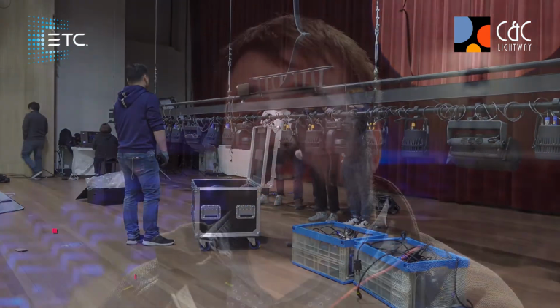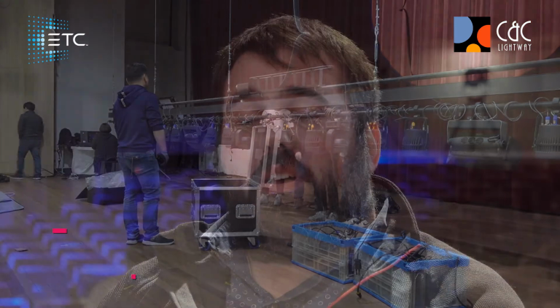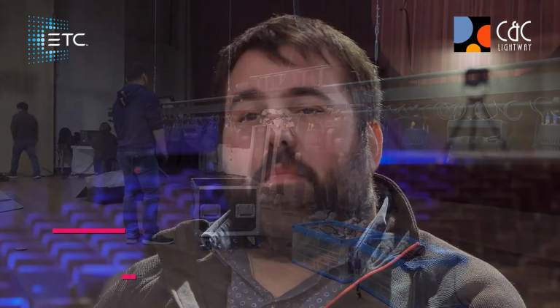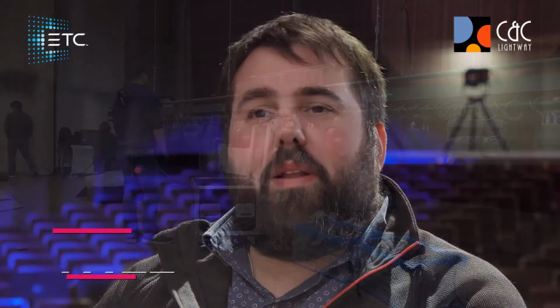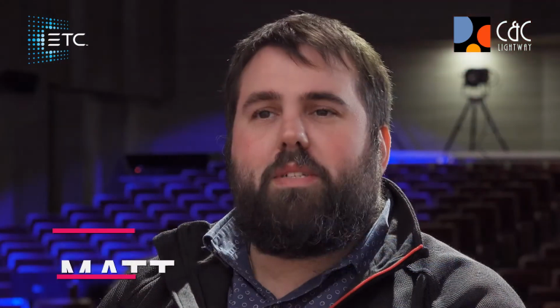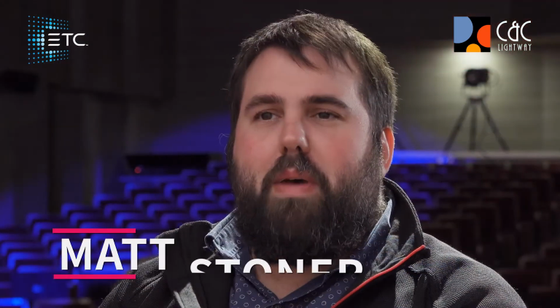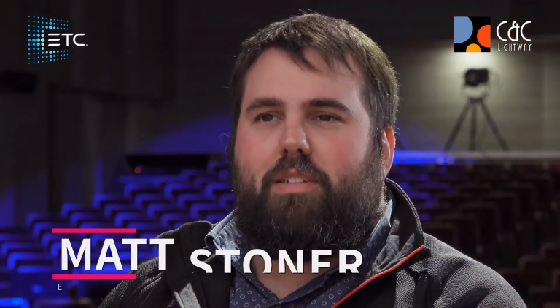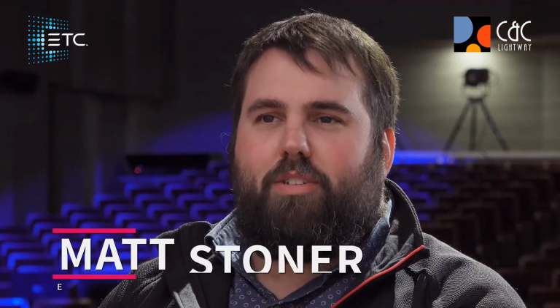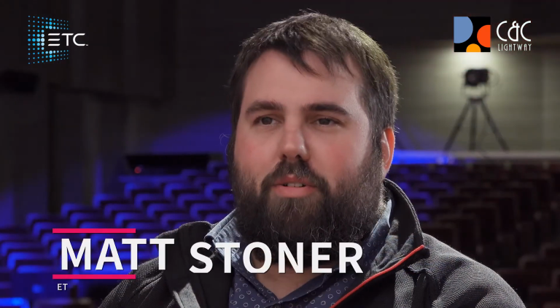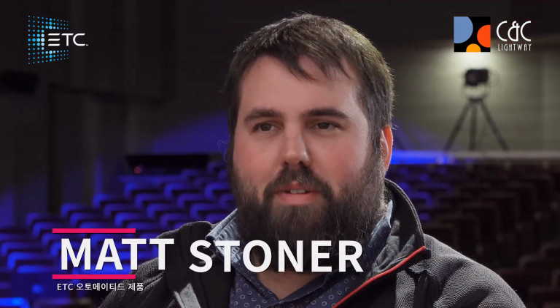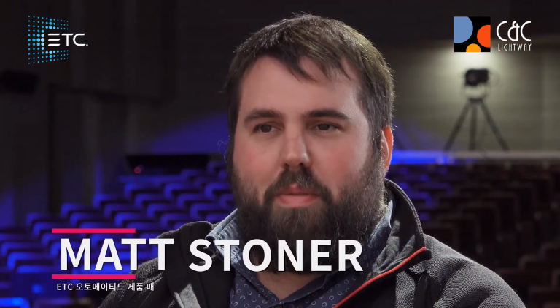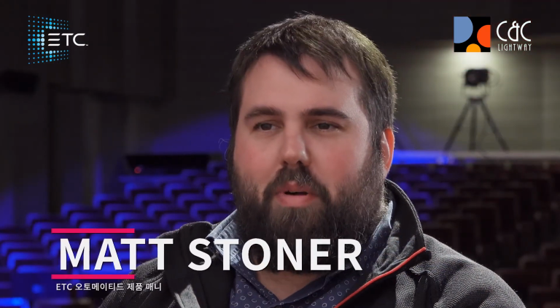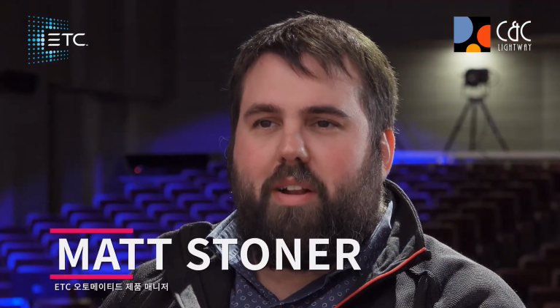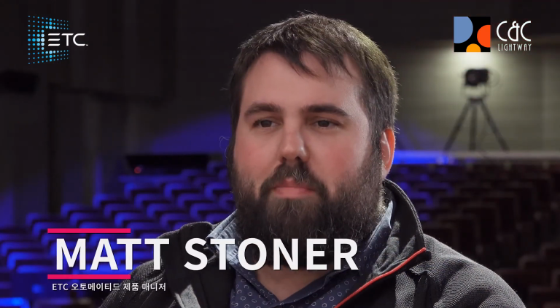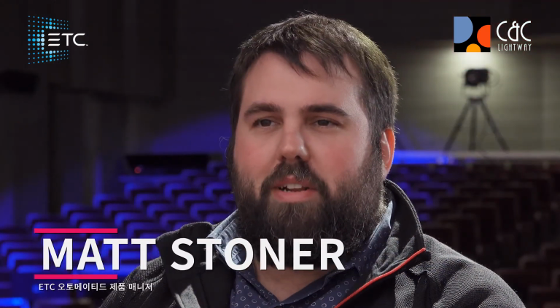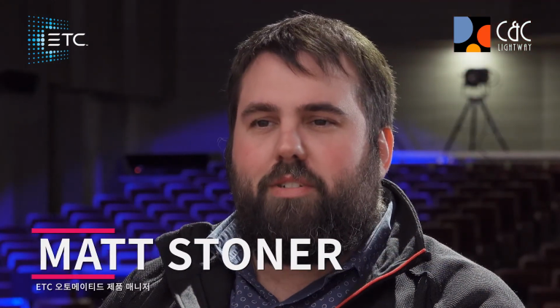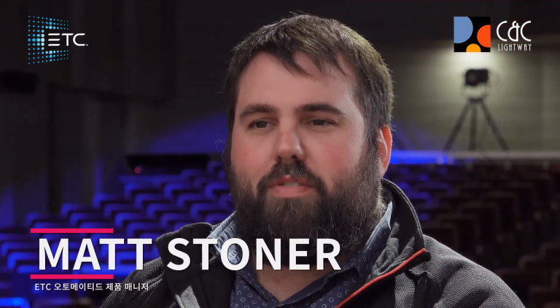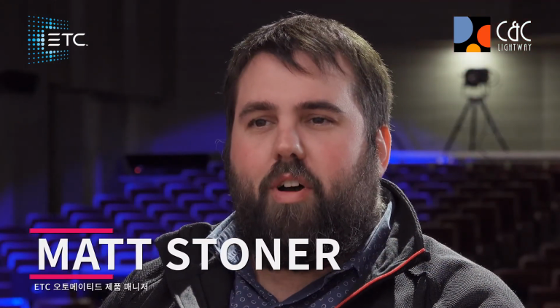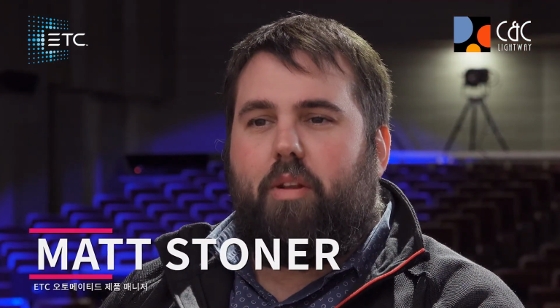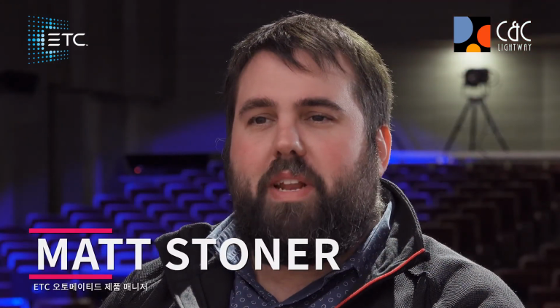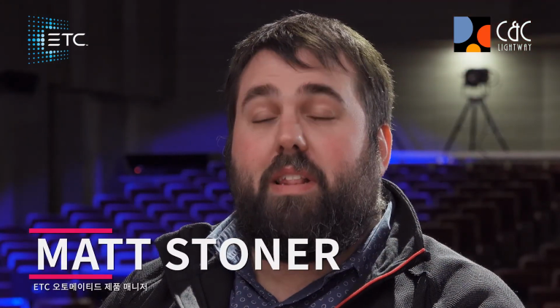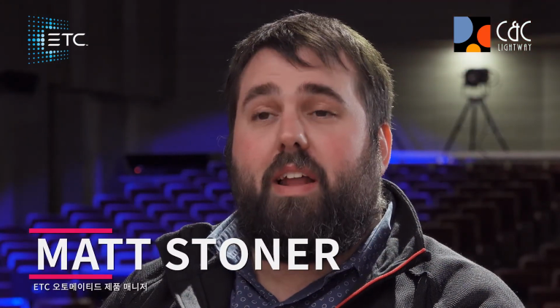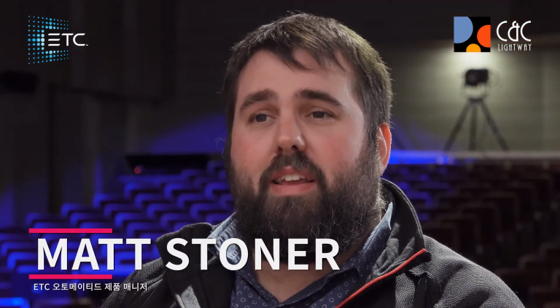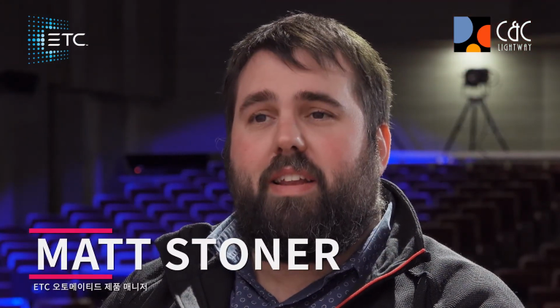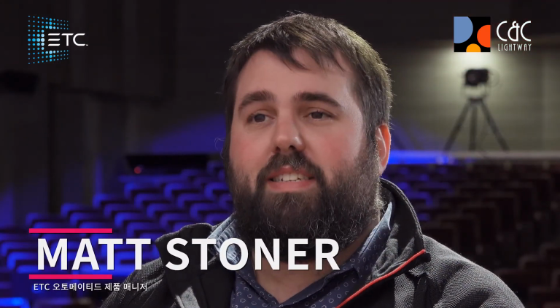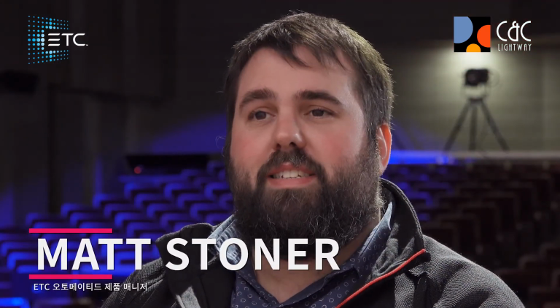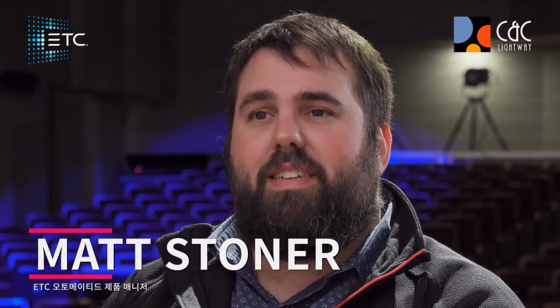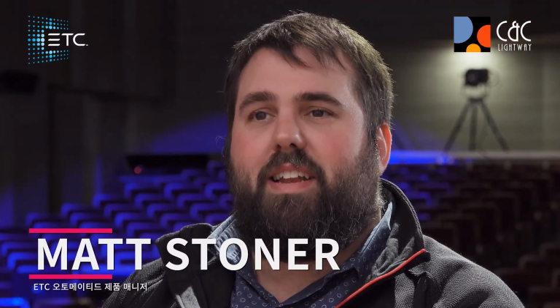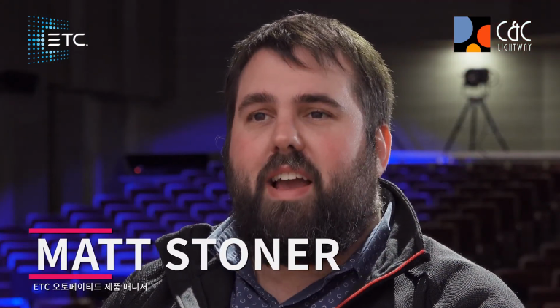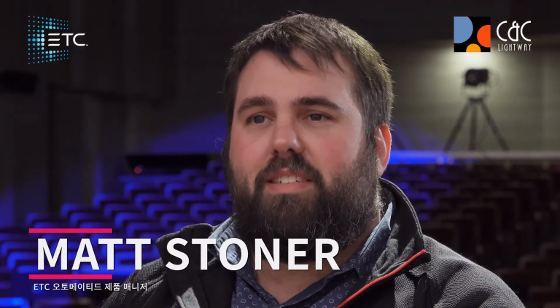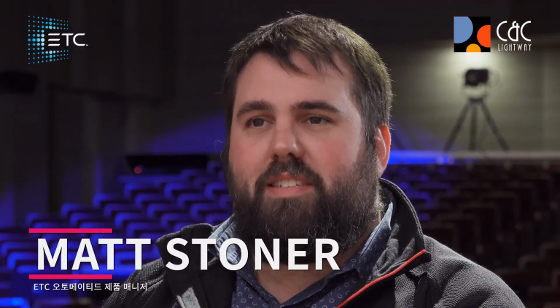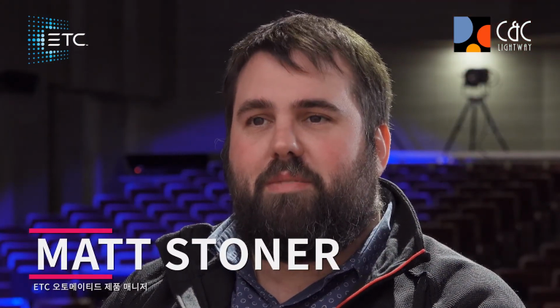My name is Matt Stoner. I'm the Product Manager for Automated Lighting at ETC and High-End Systems.